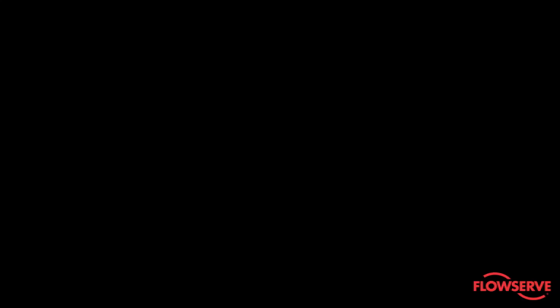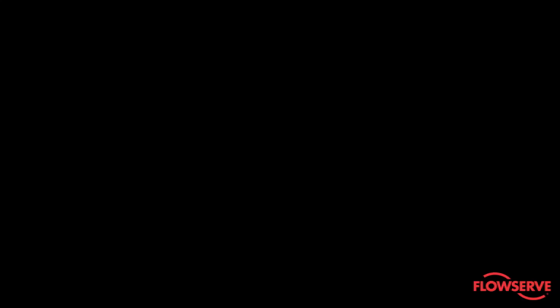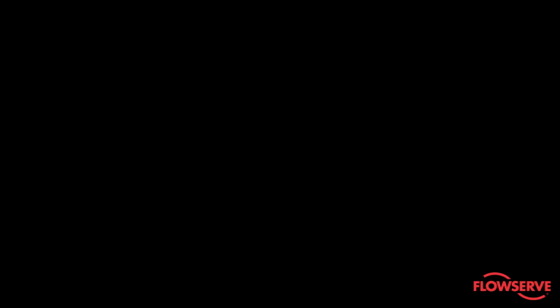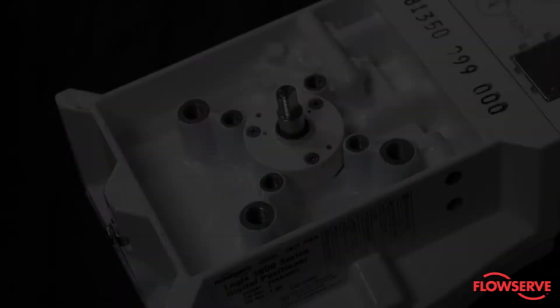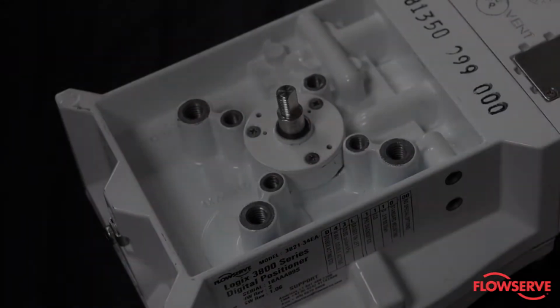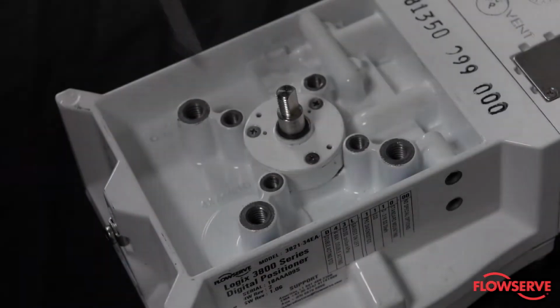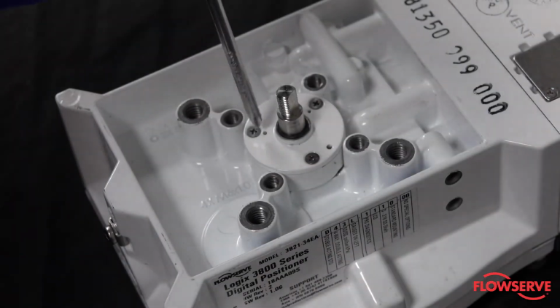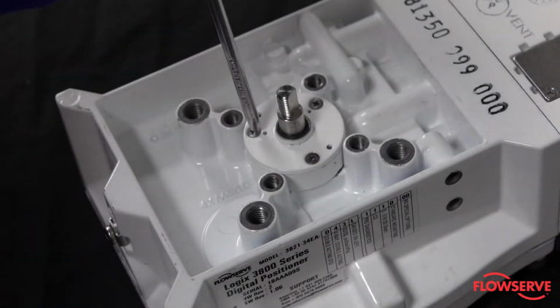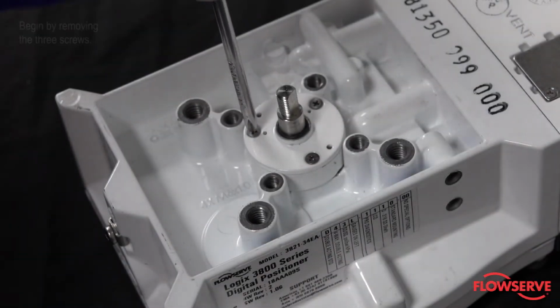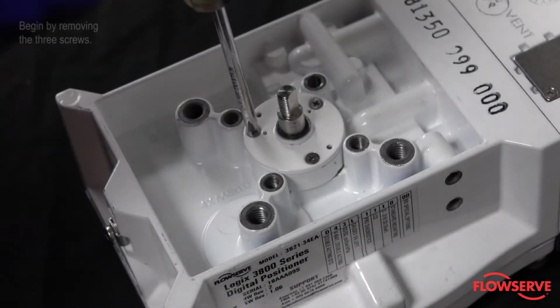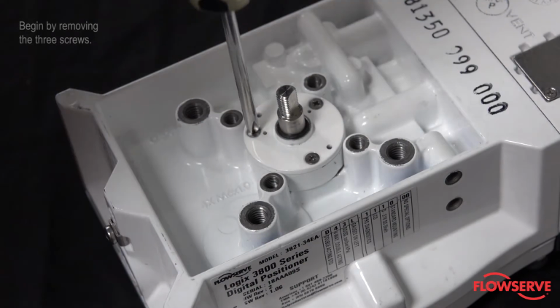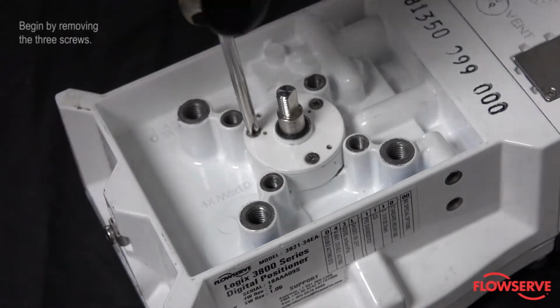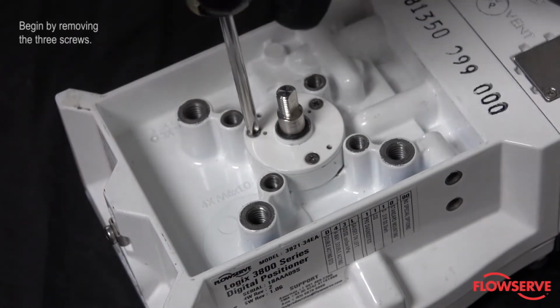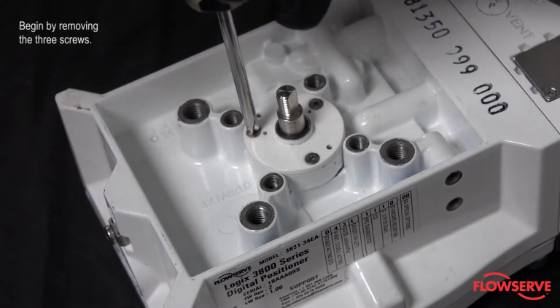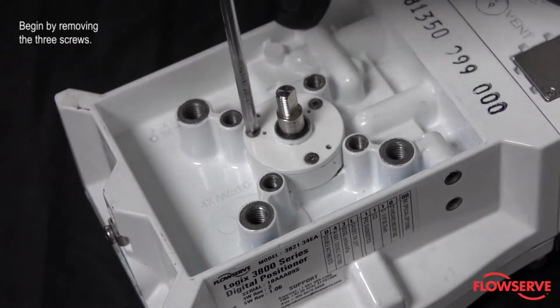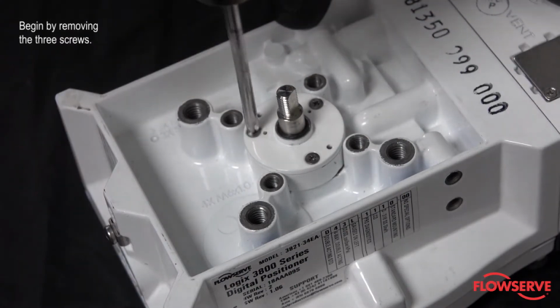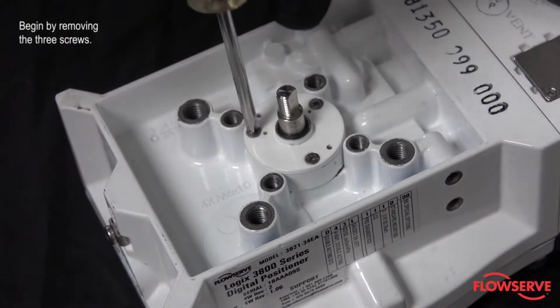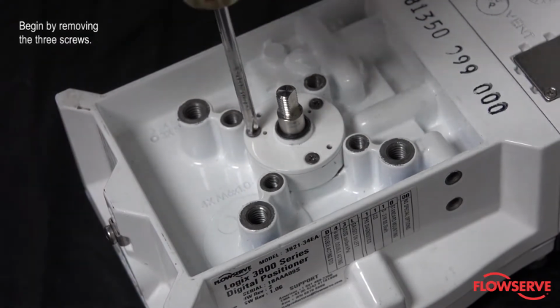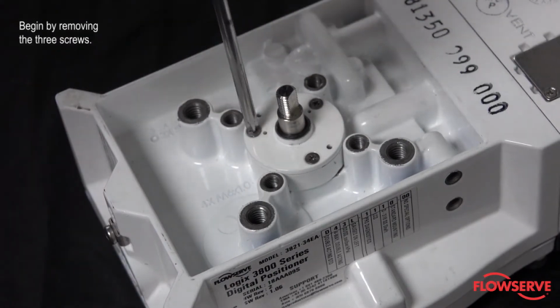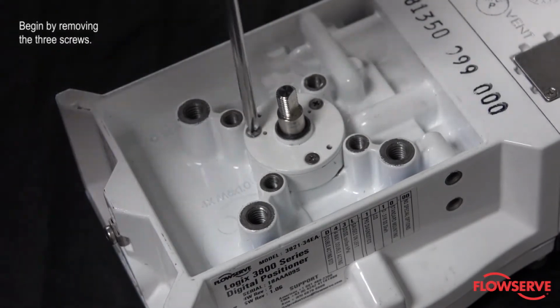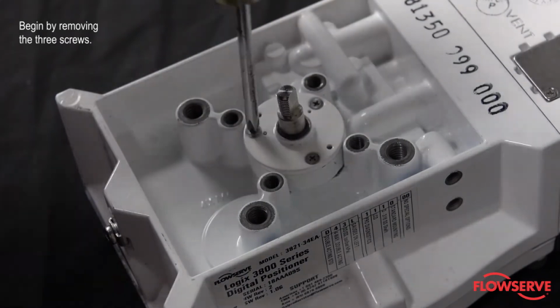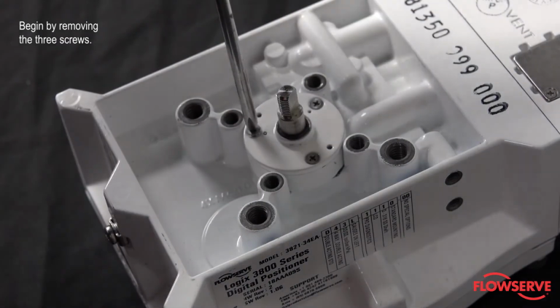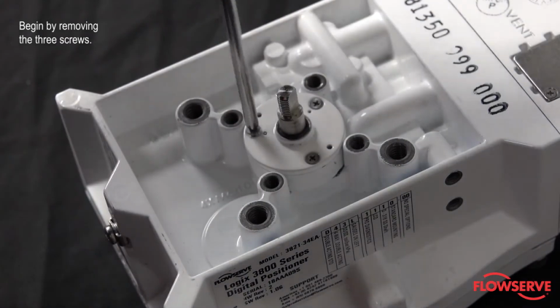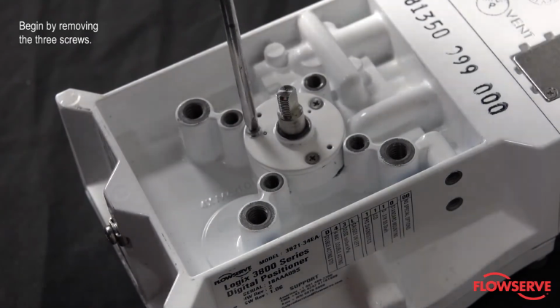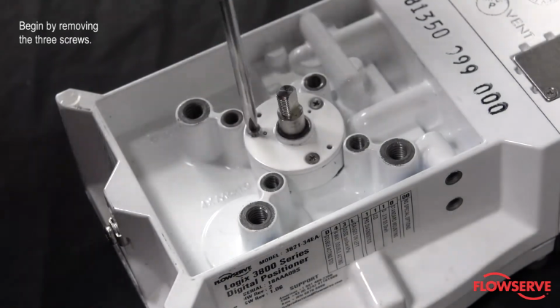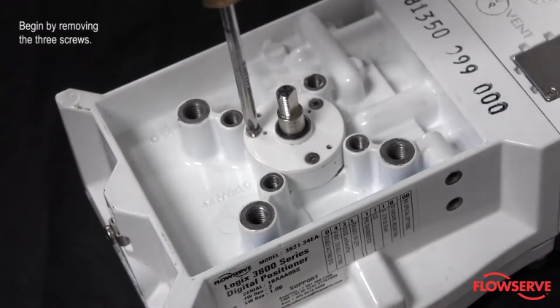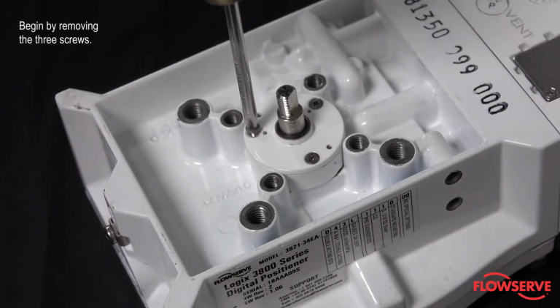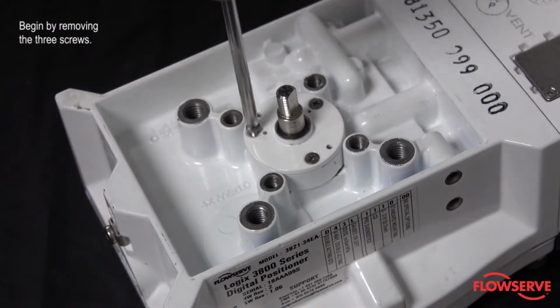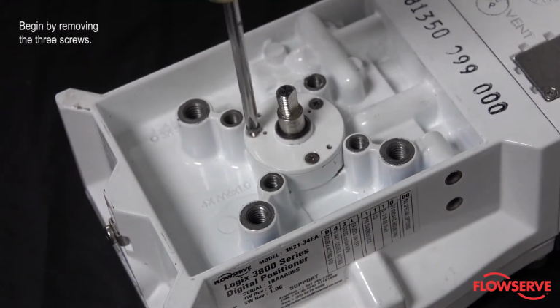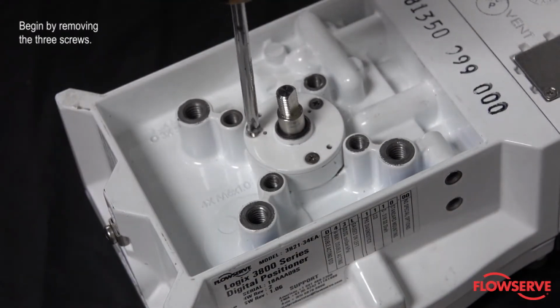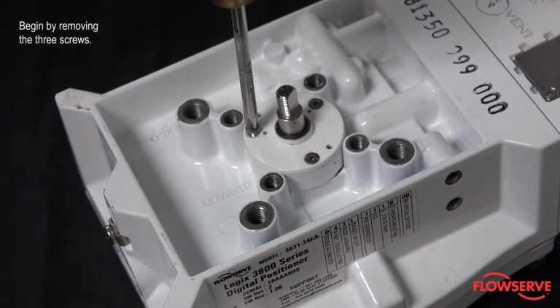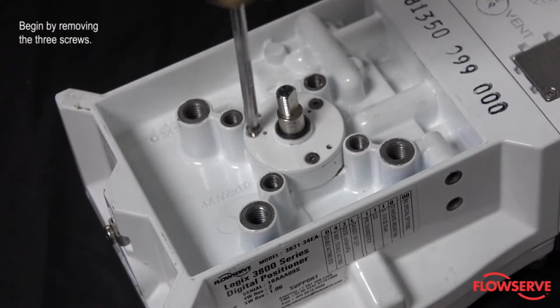Begin by removing the three screws that attach the feedback assembly to the positioner housing.